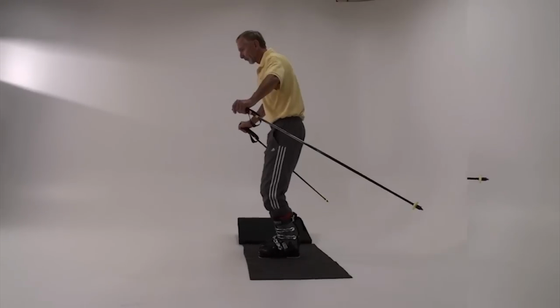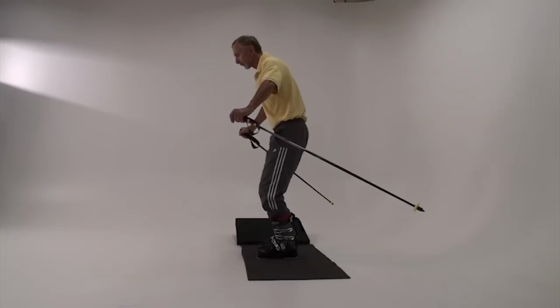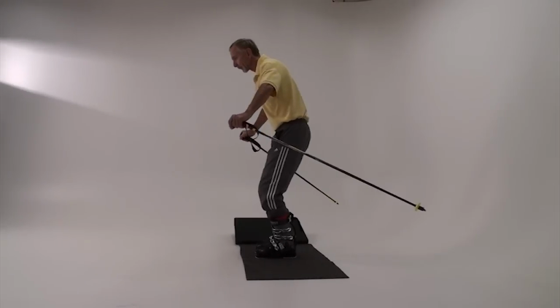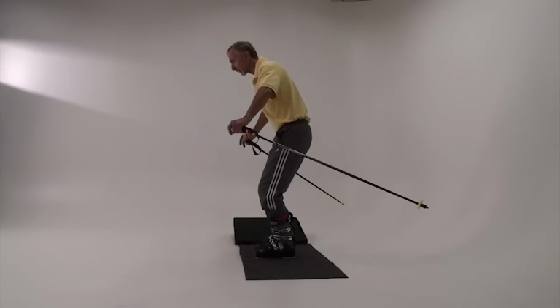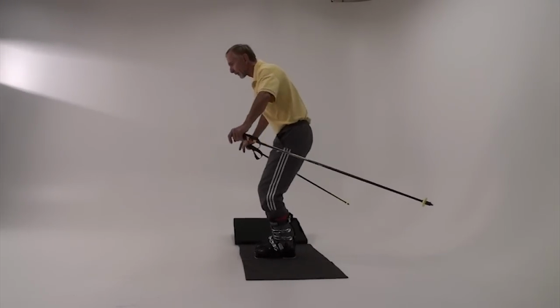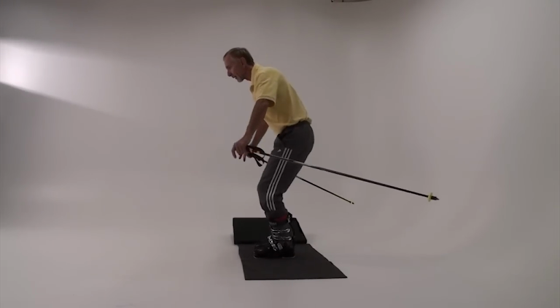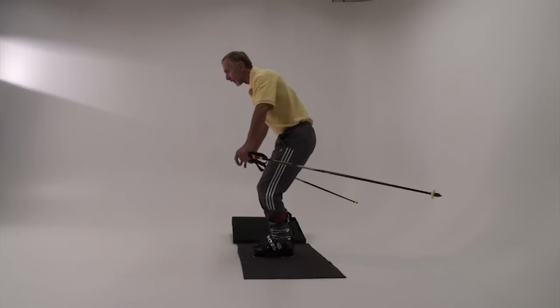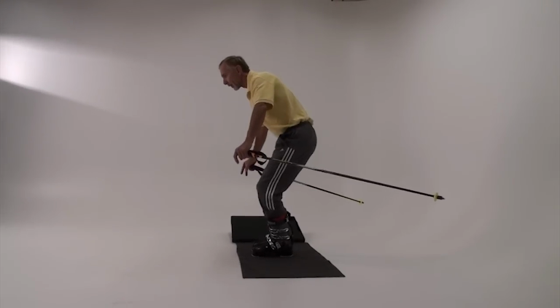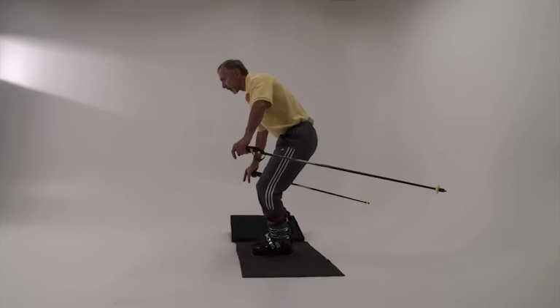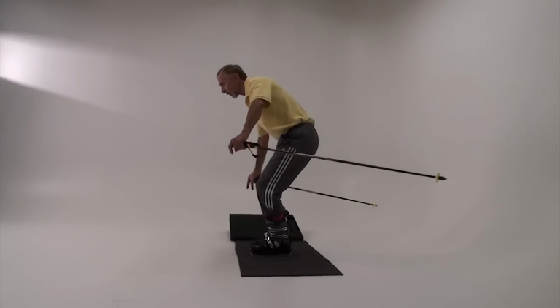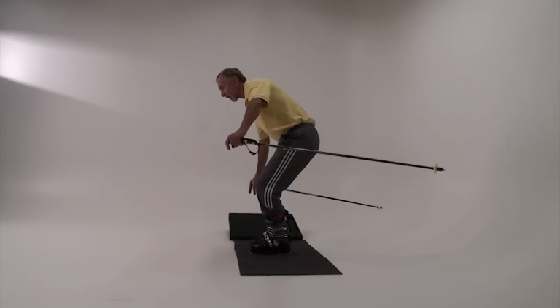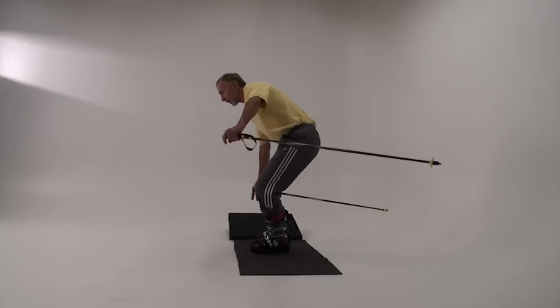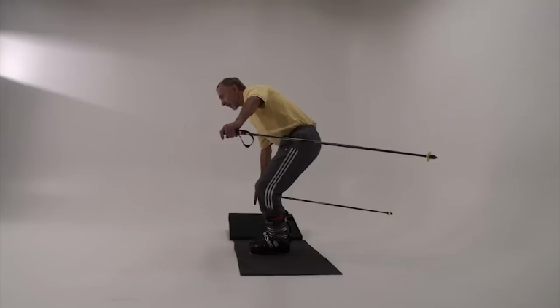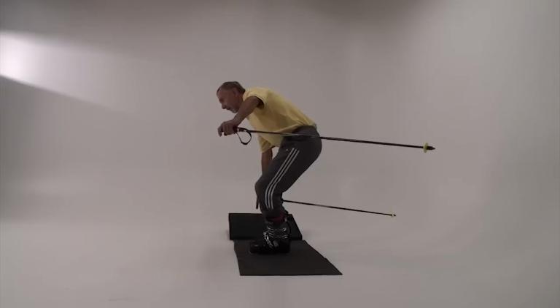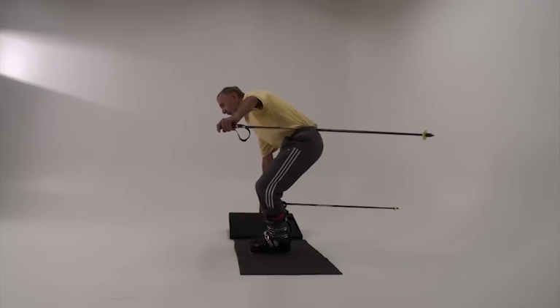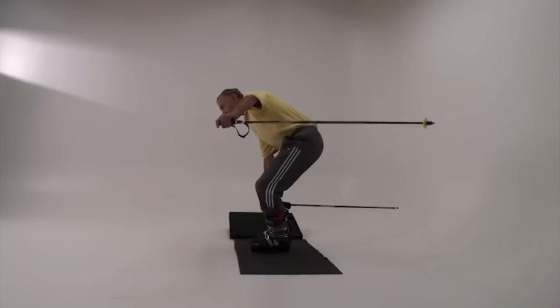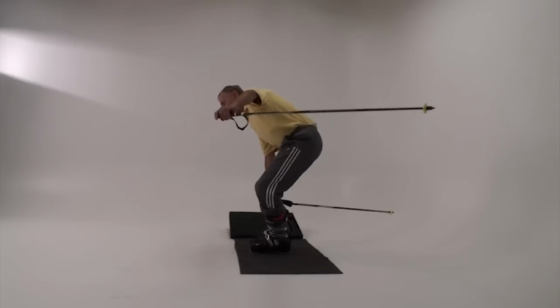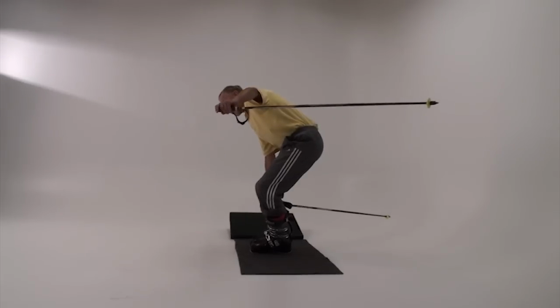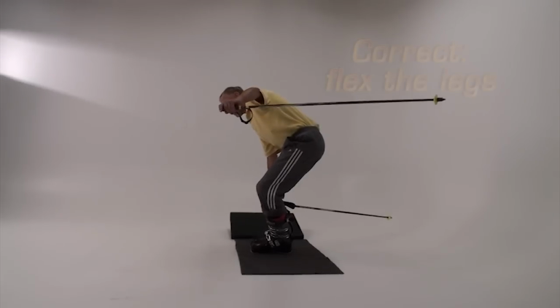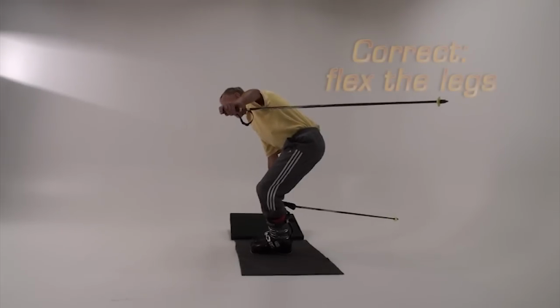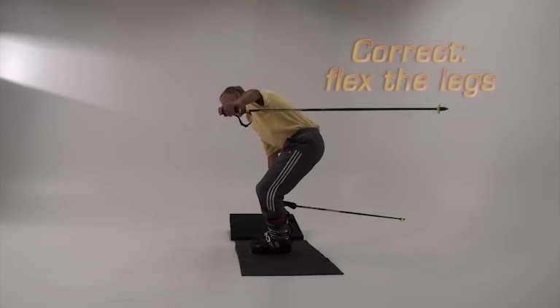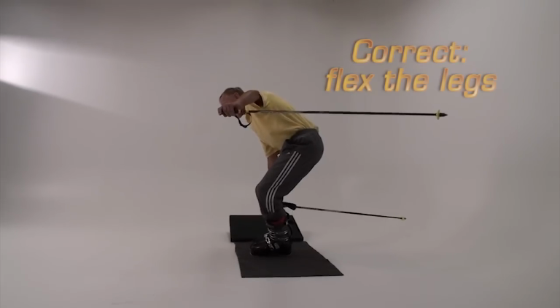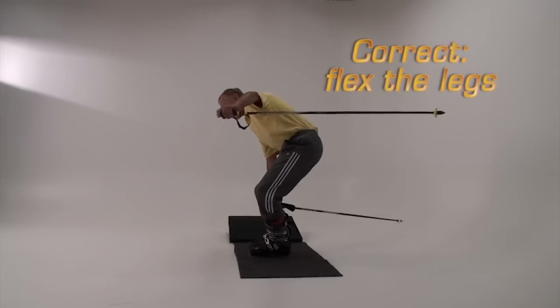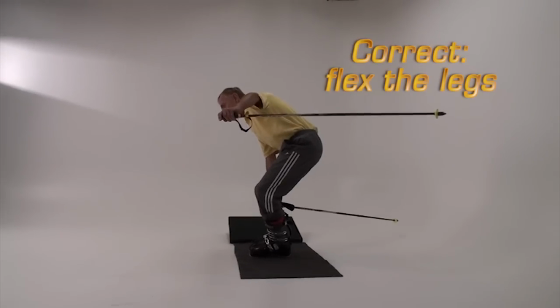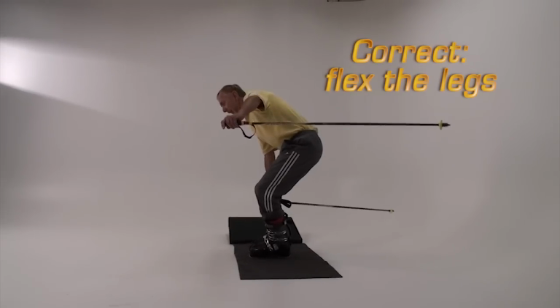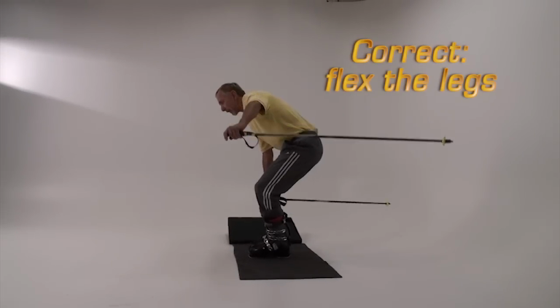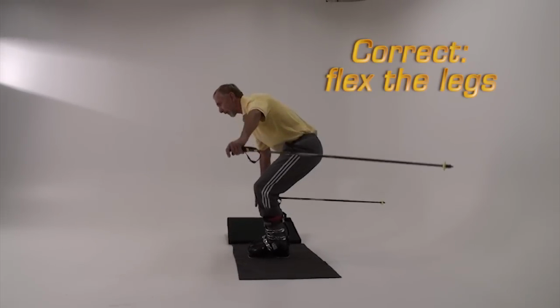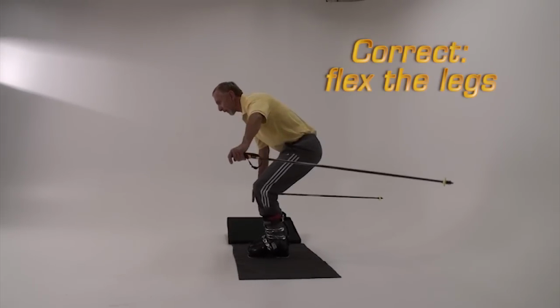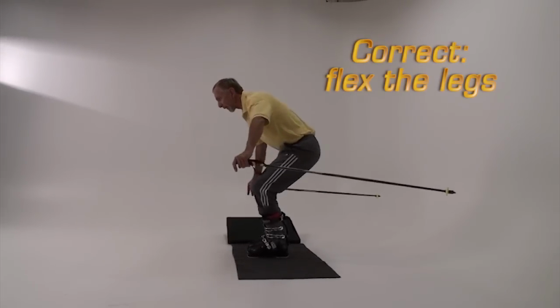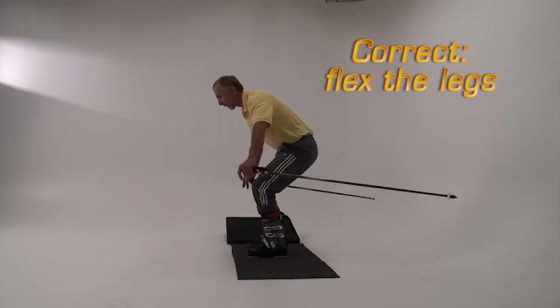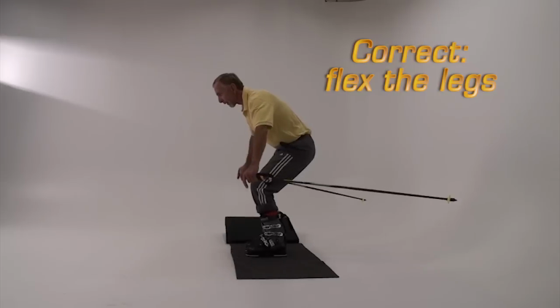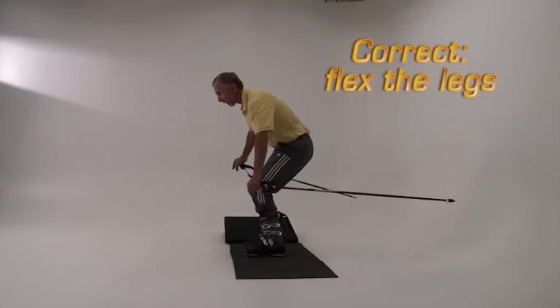You can use a mirror to practice flexing correctly at the ankles, knees, and hips.